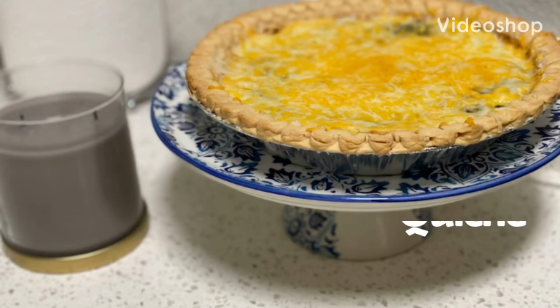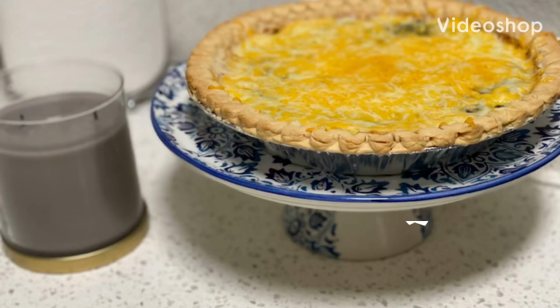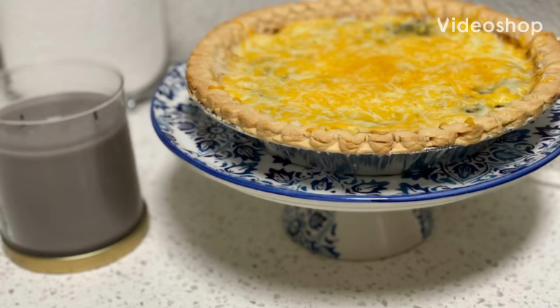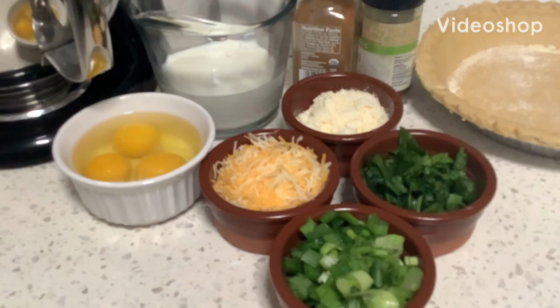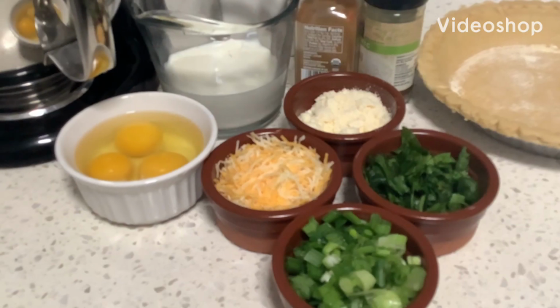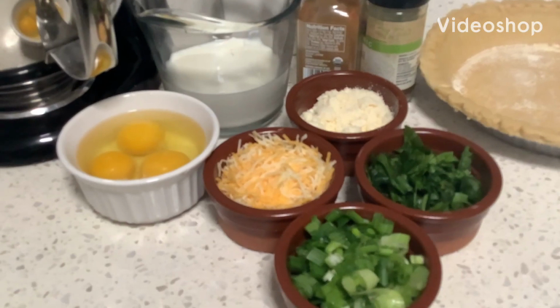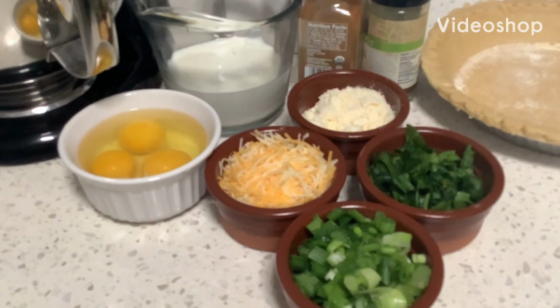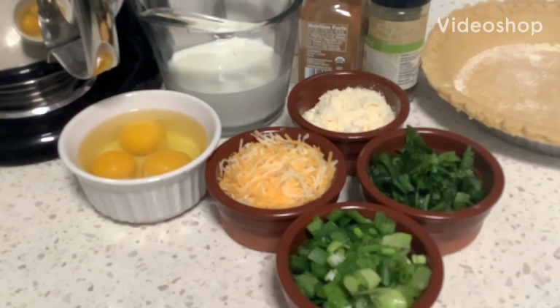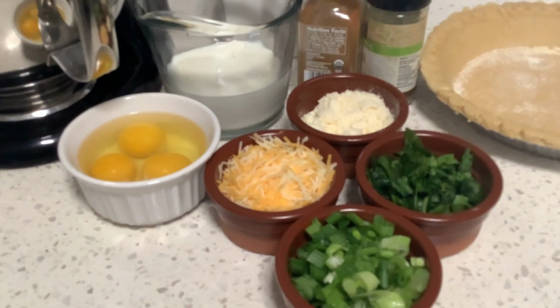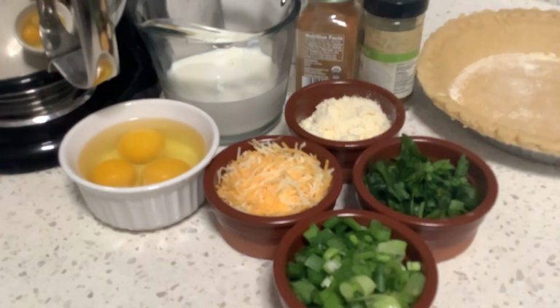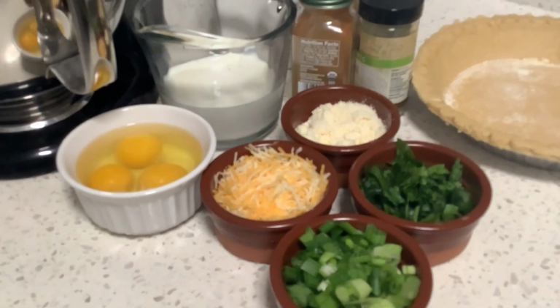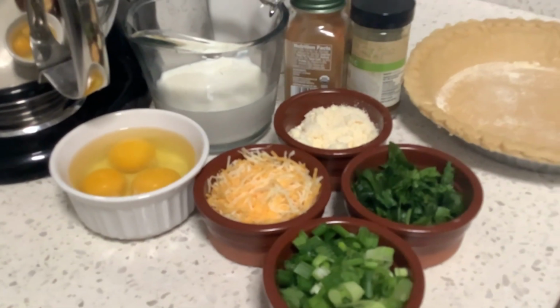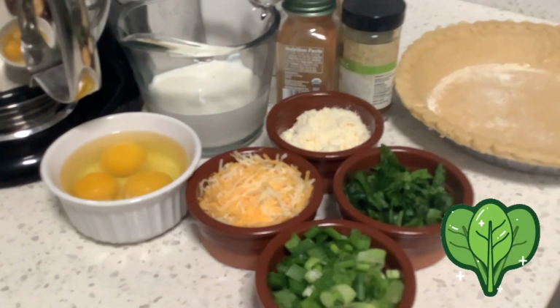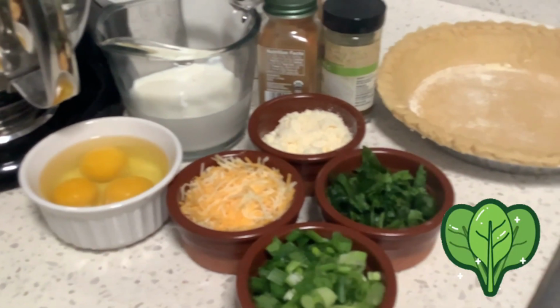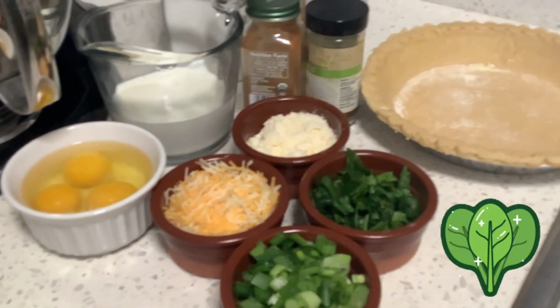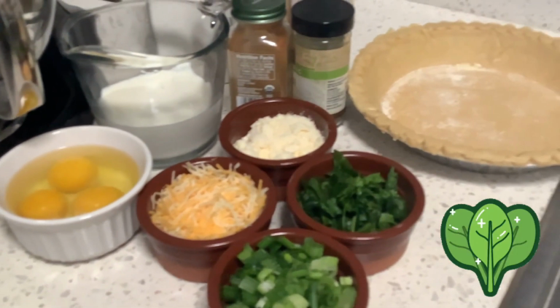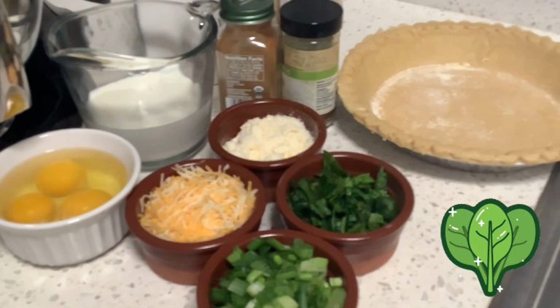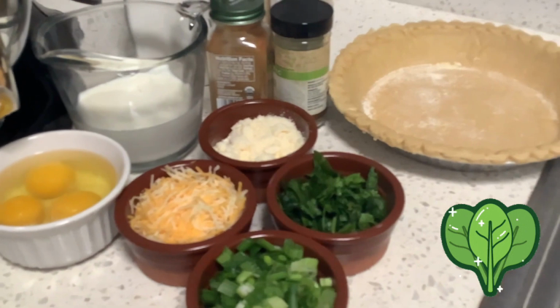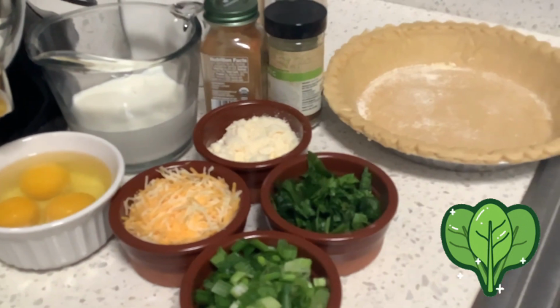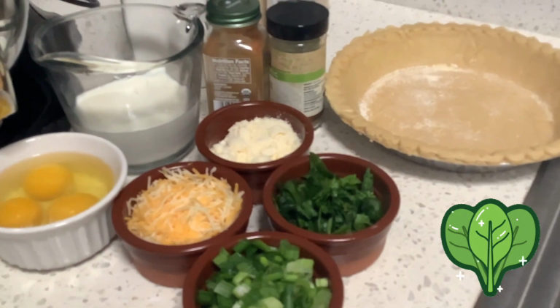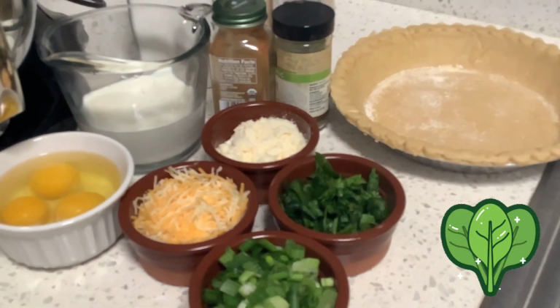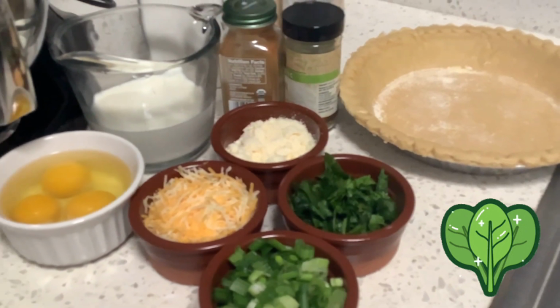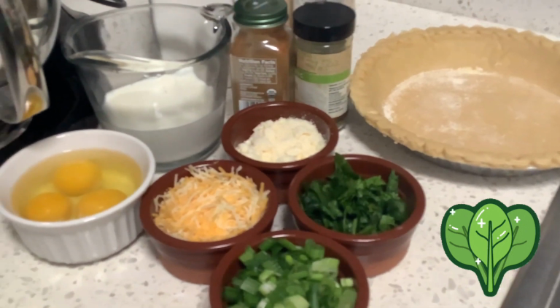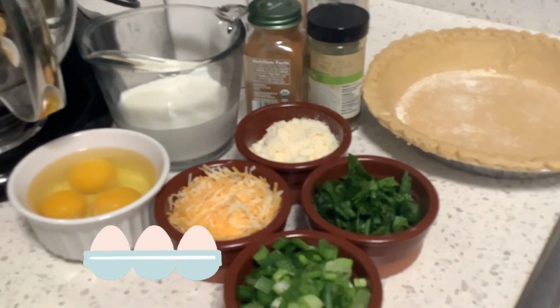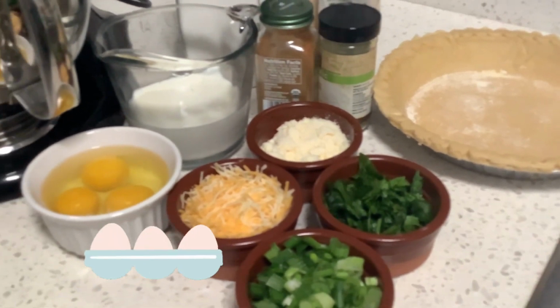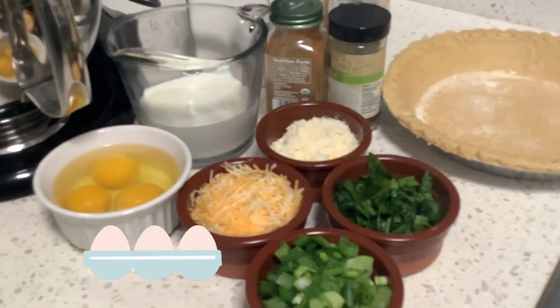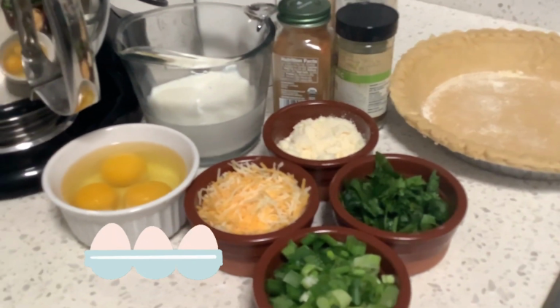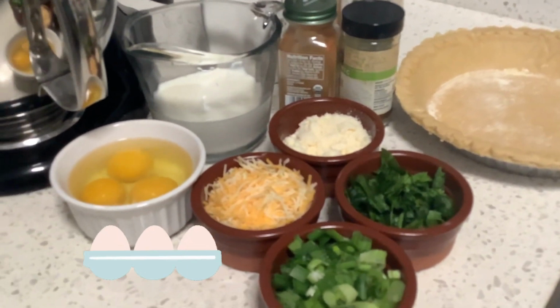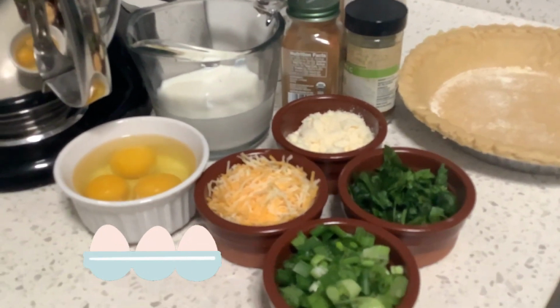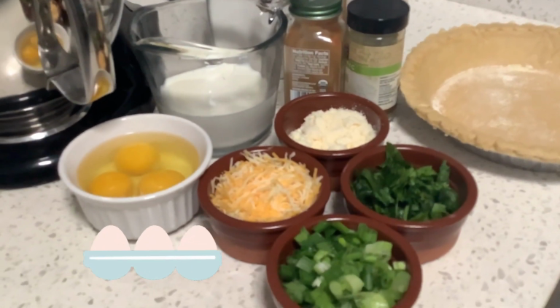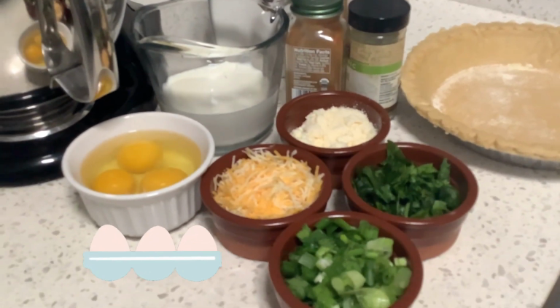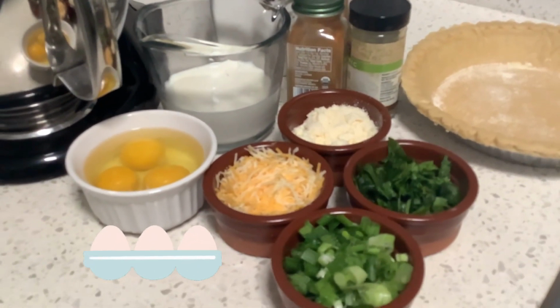Hey guys, welcome back to Suss Forever and today I'm here with an amazing quiche recipe.